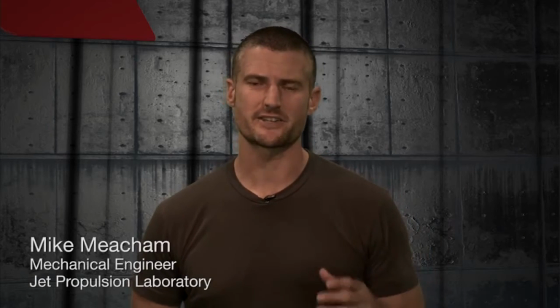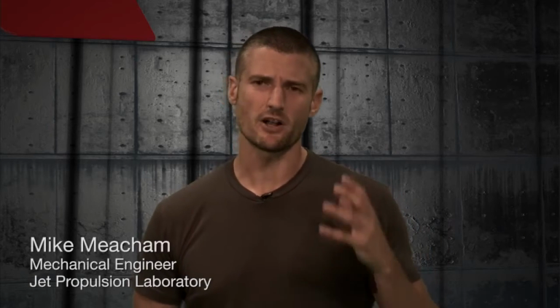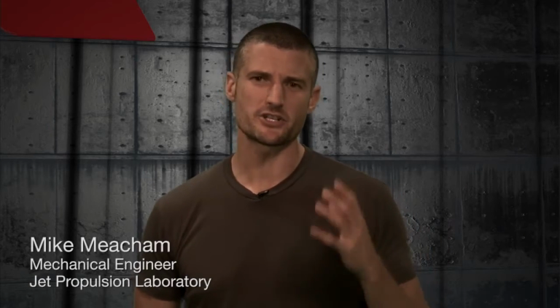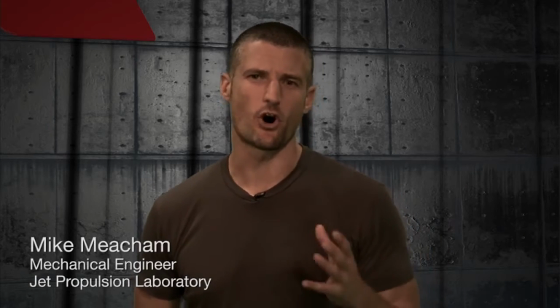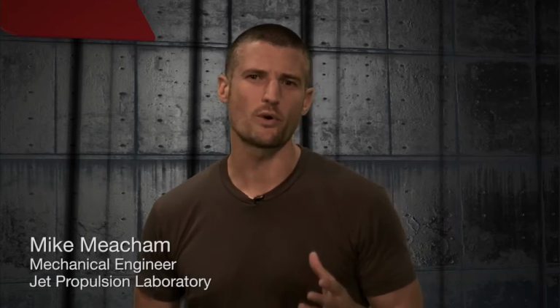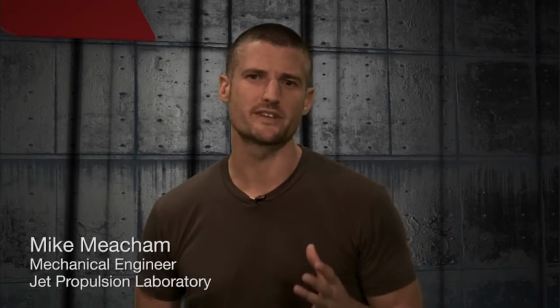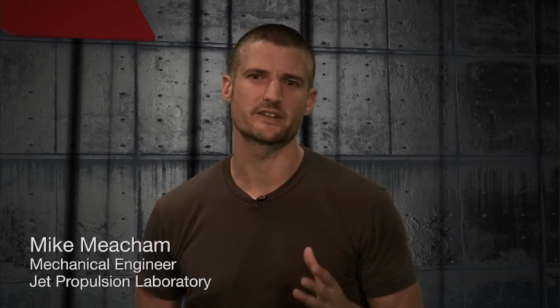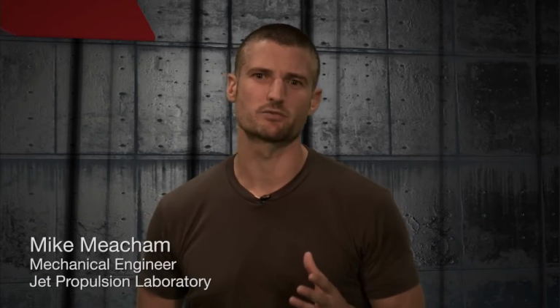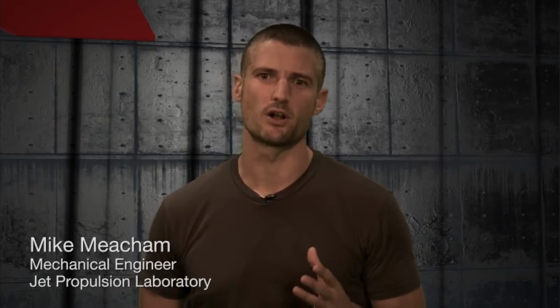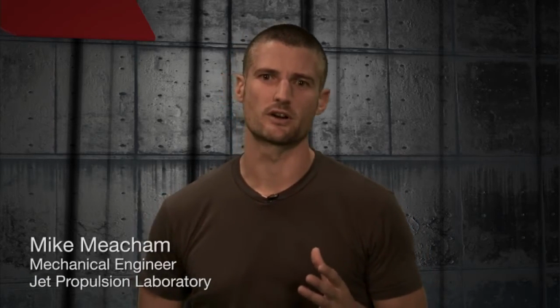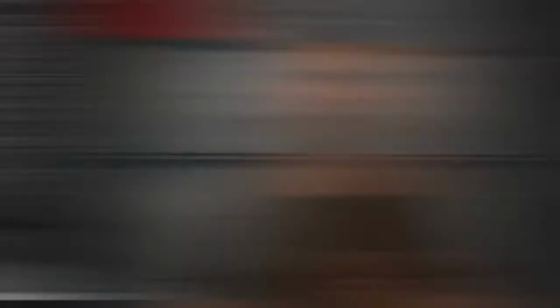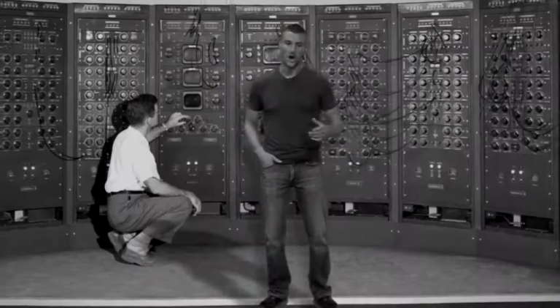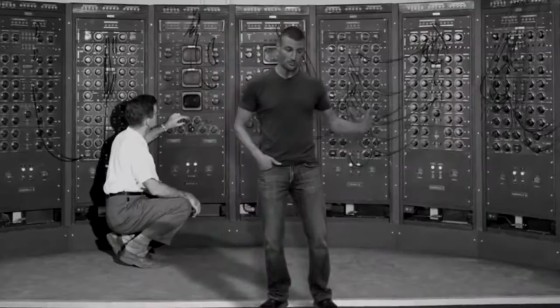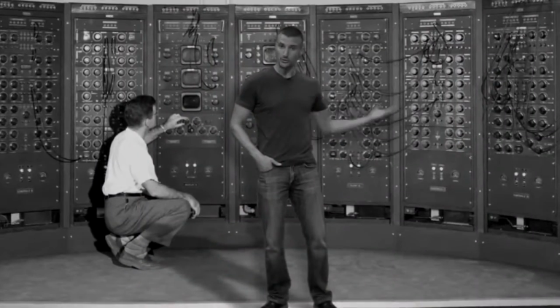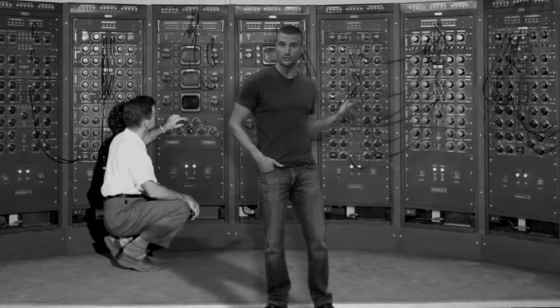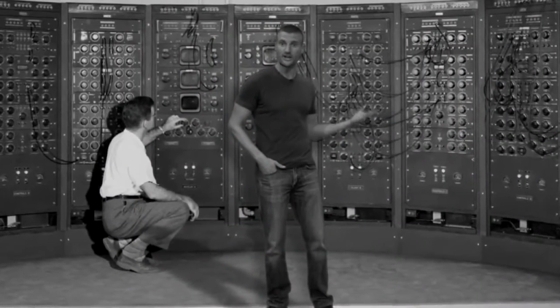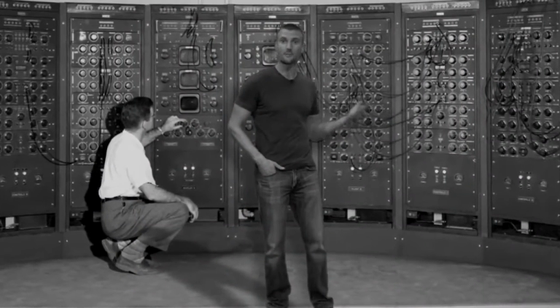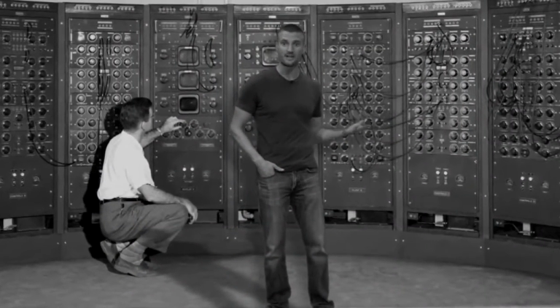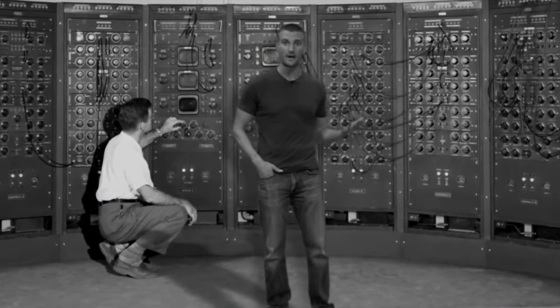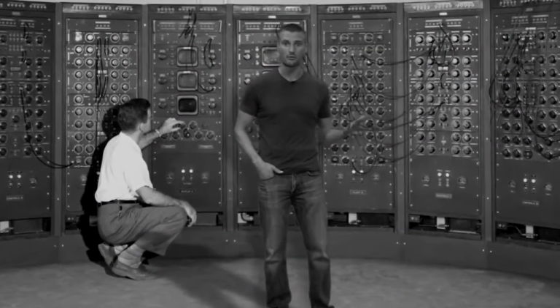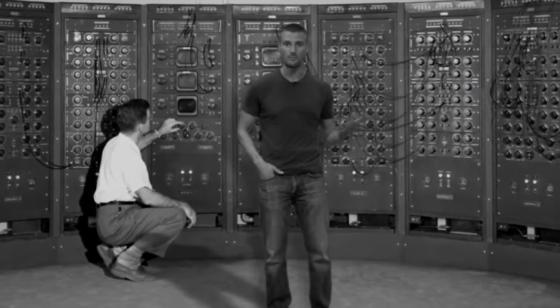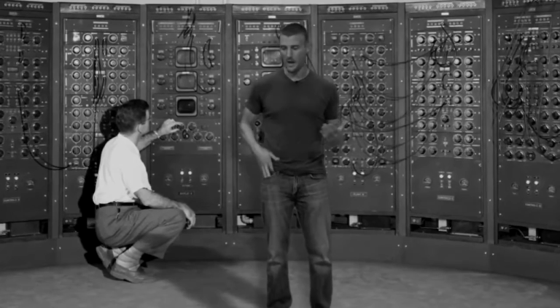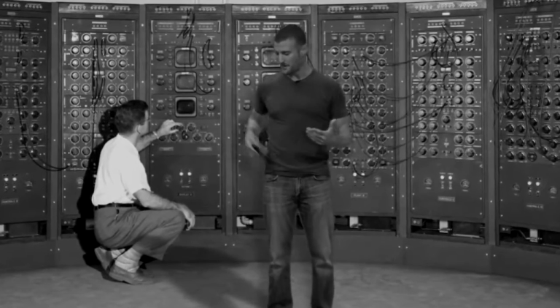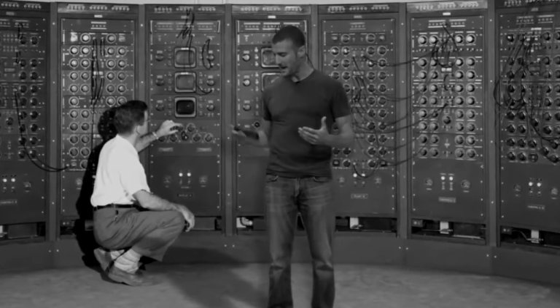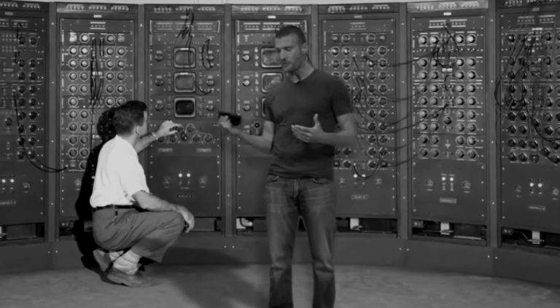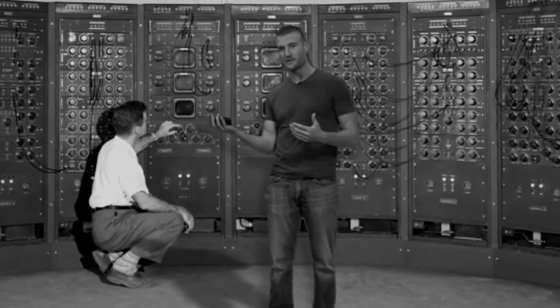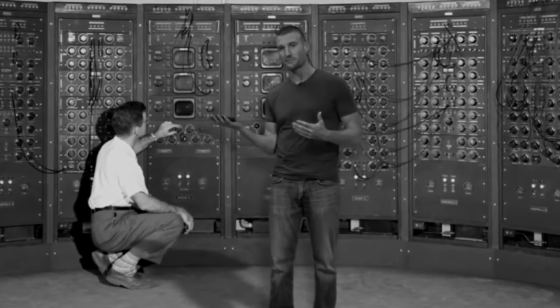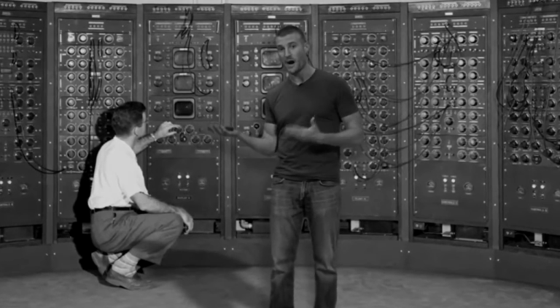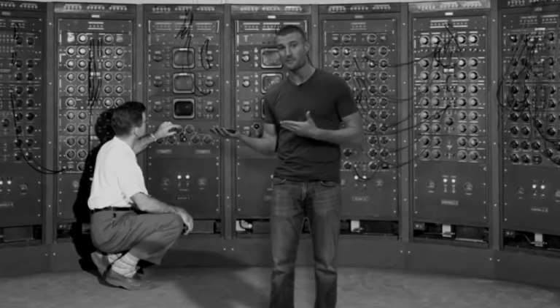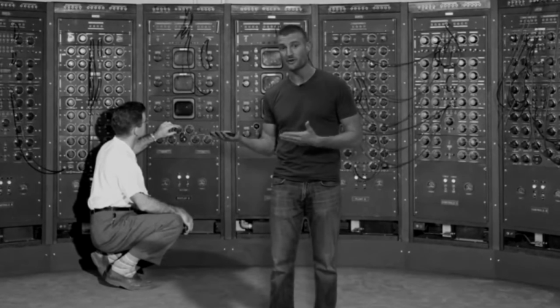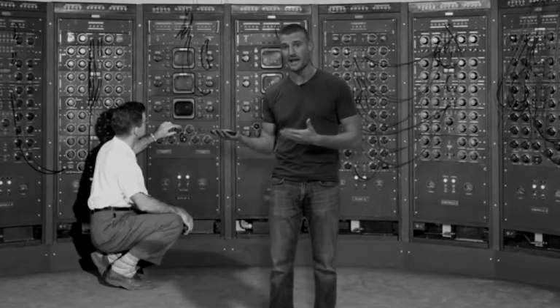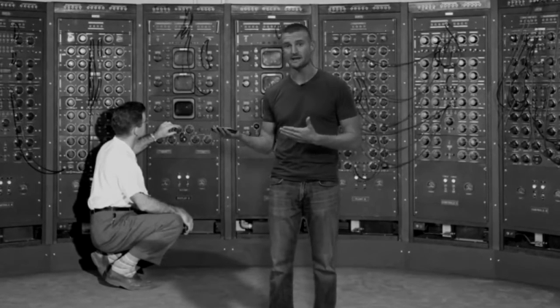Technology is always getting smaller. A computer used to take up an entire room, but now it fits in the palm of your hand.